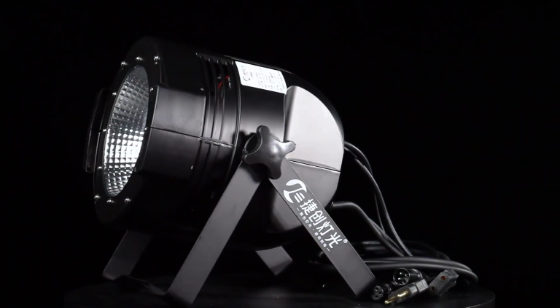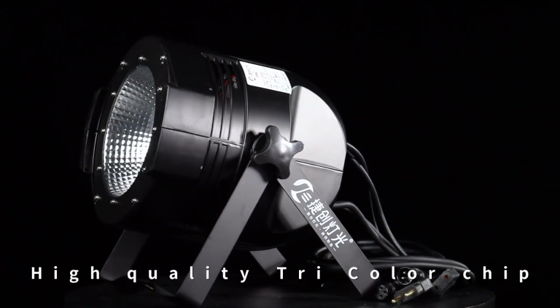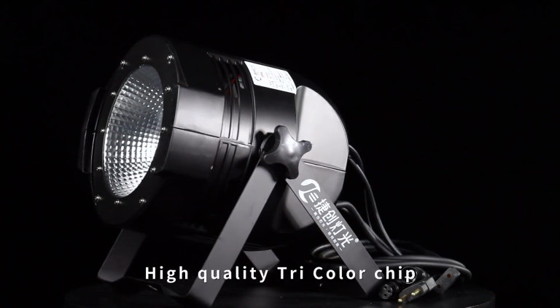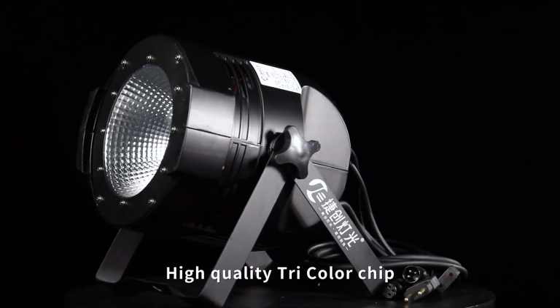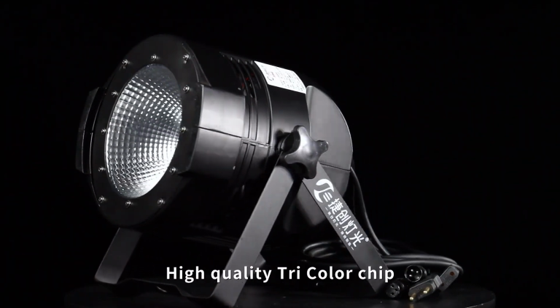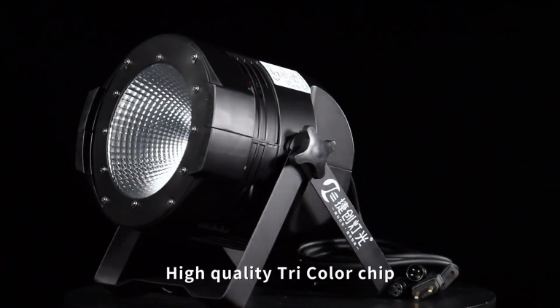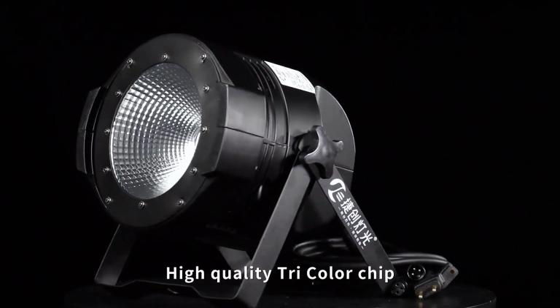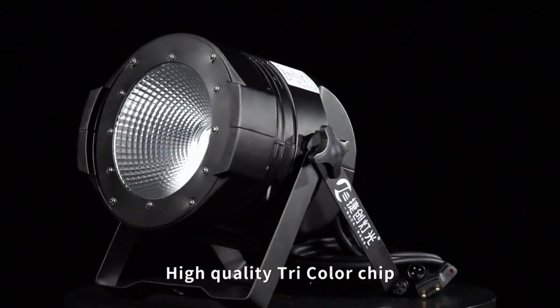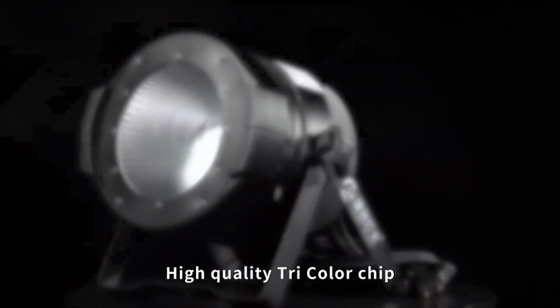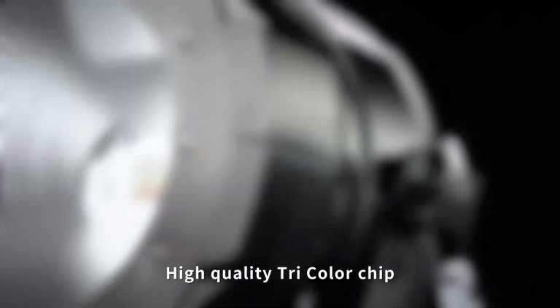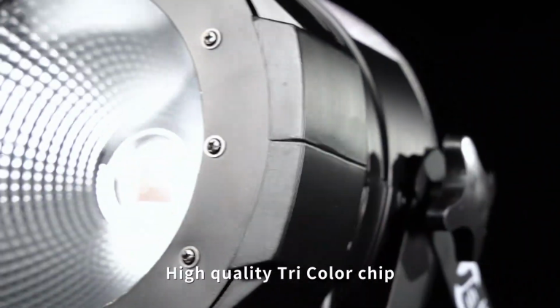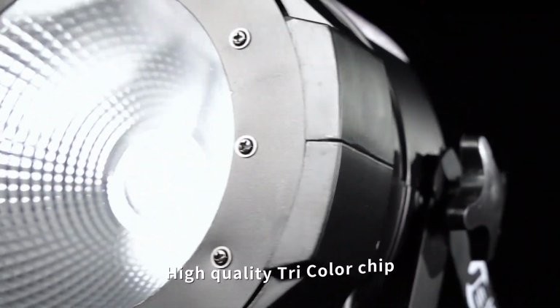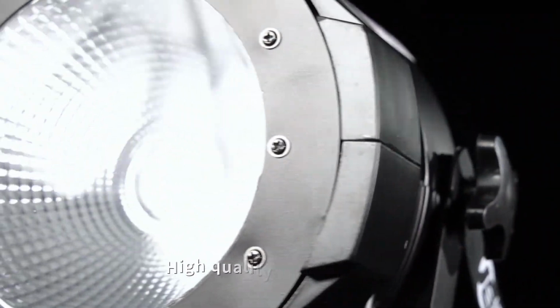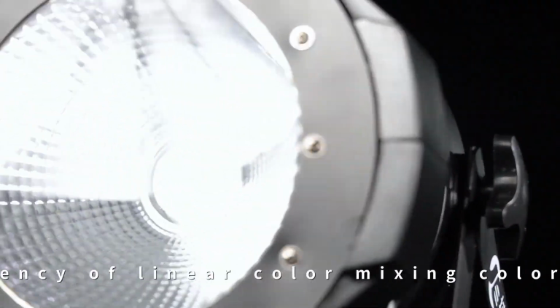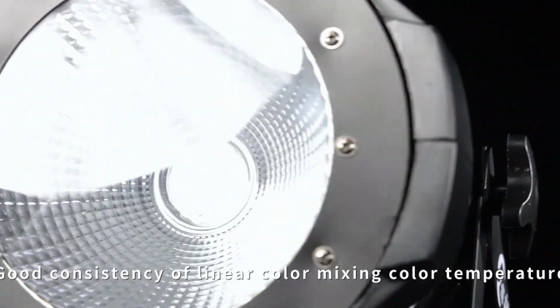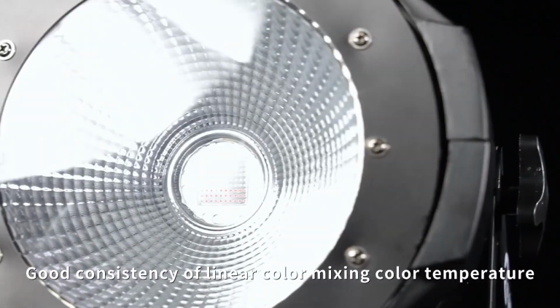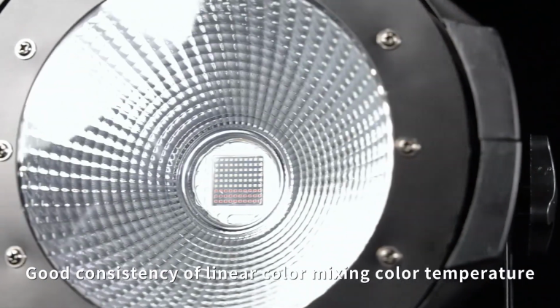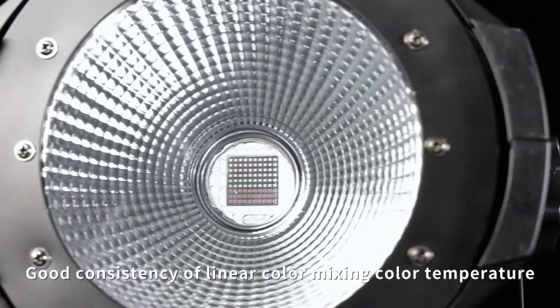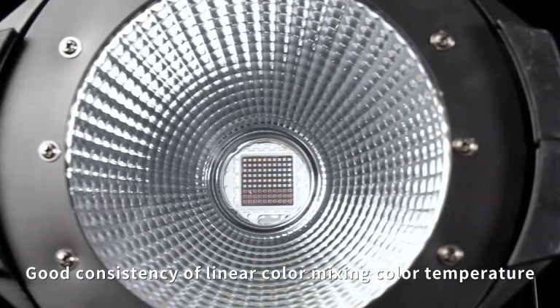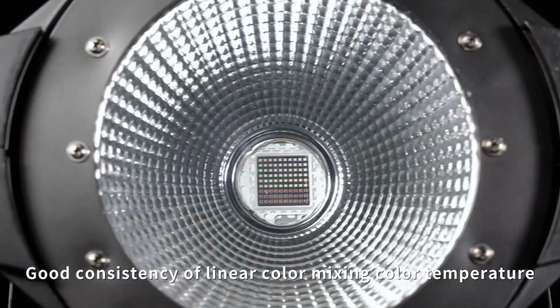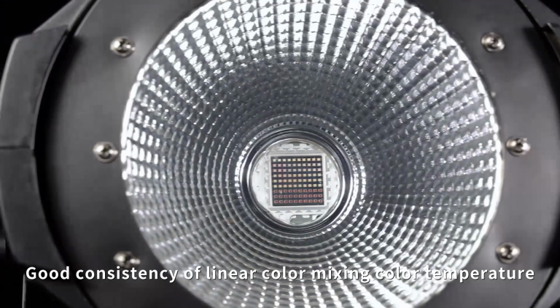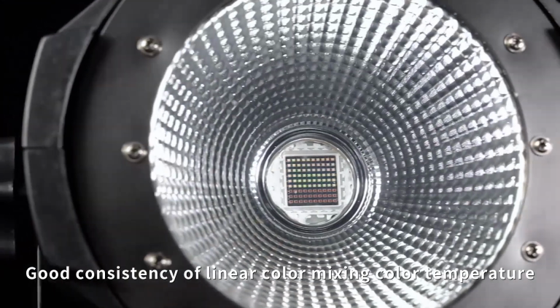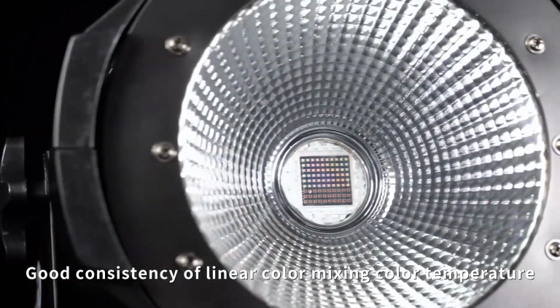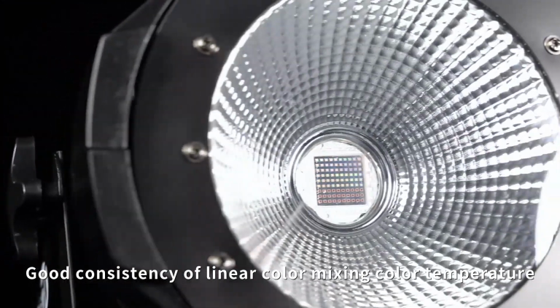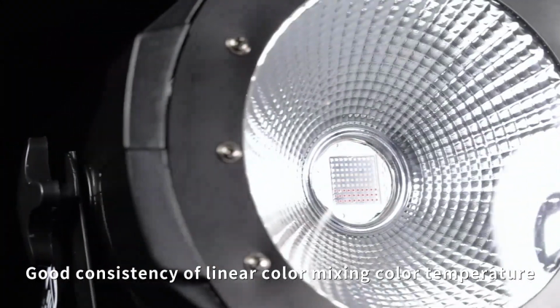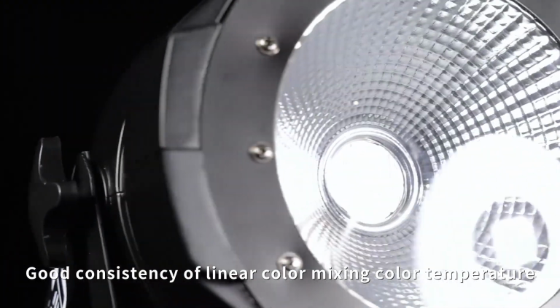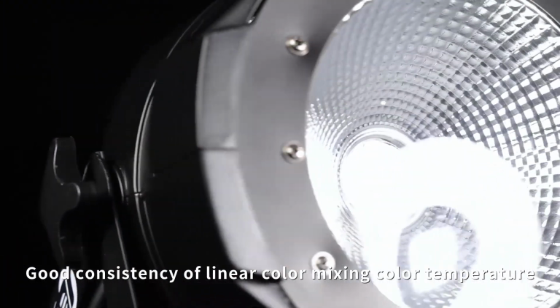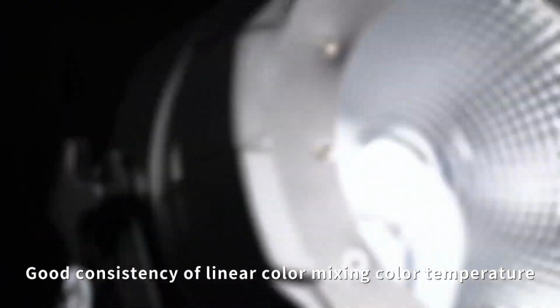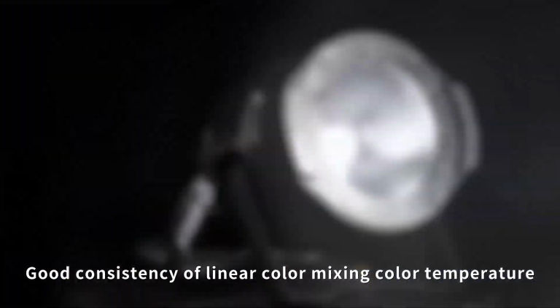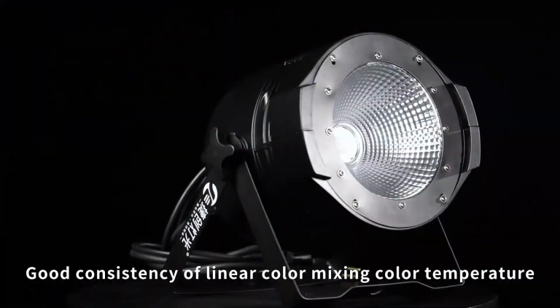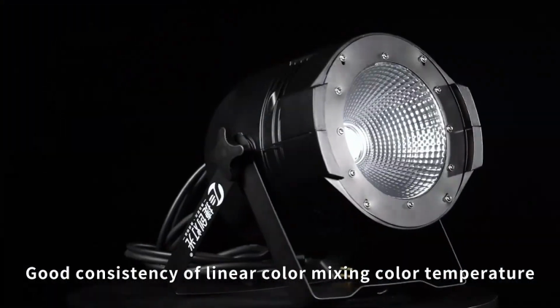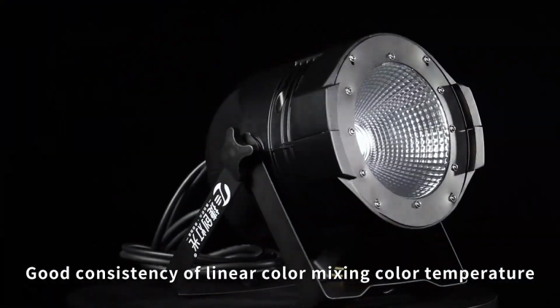High-quality tricolor chip. Good consistency of linear color mixing color temperature.